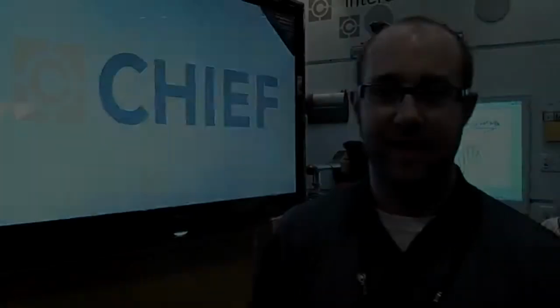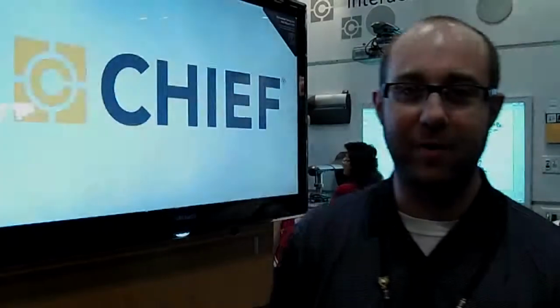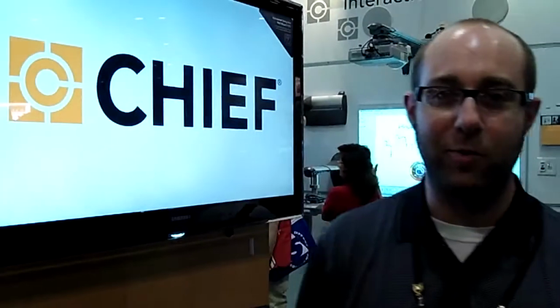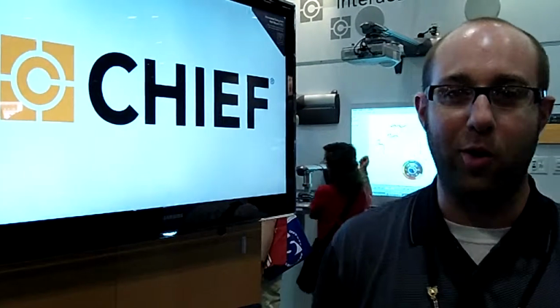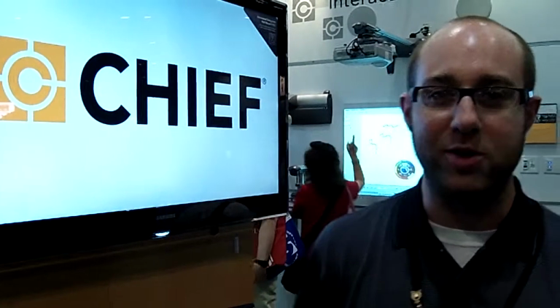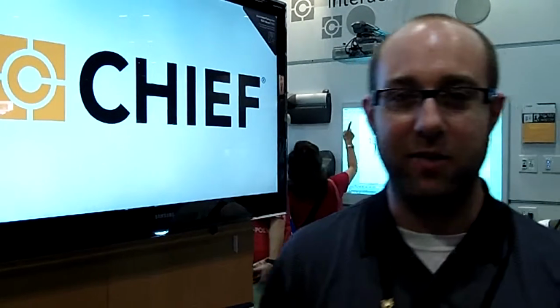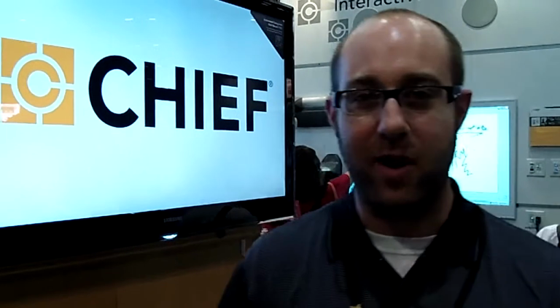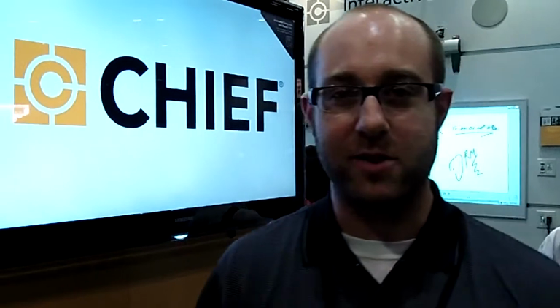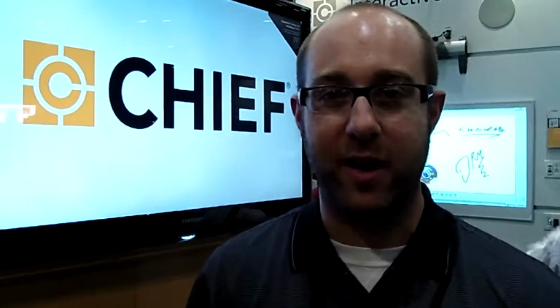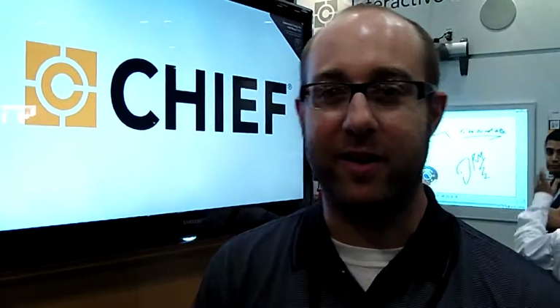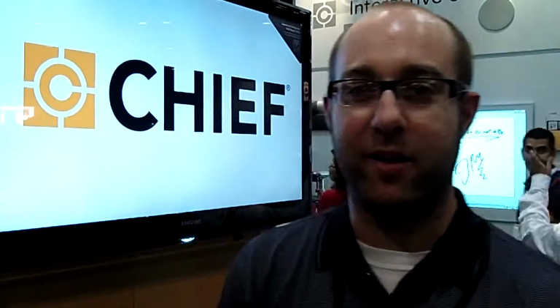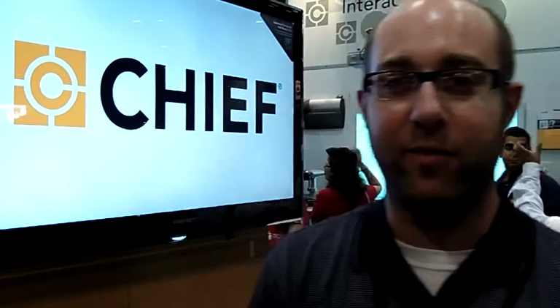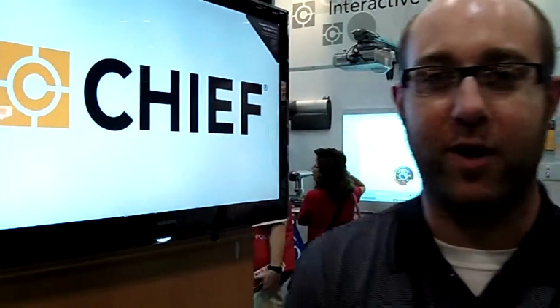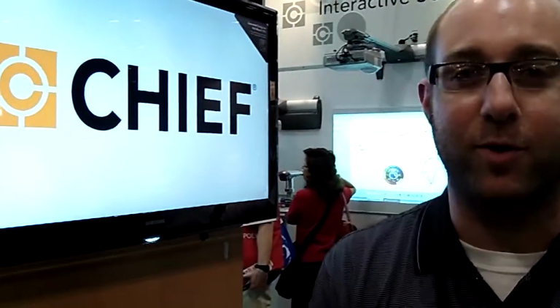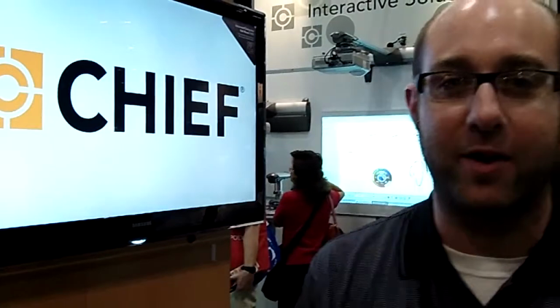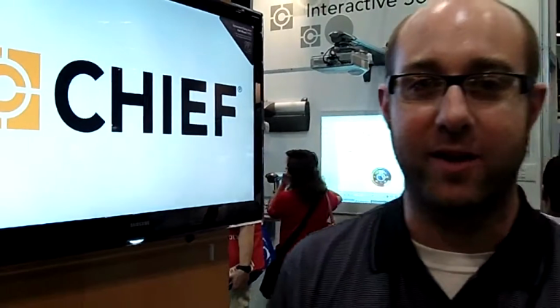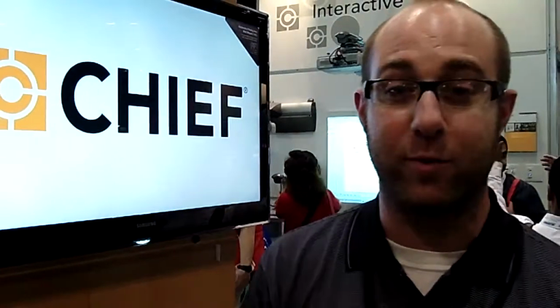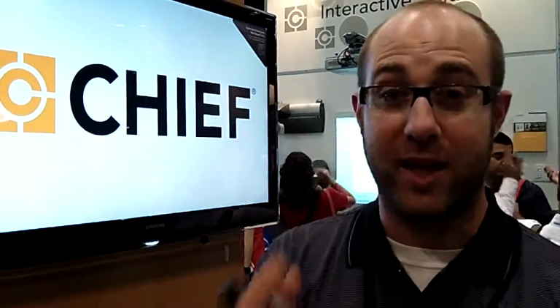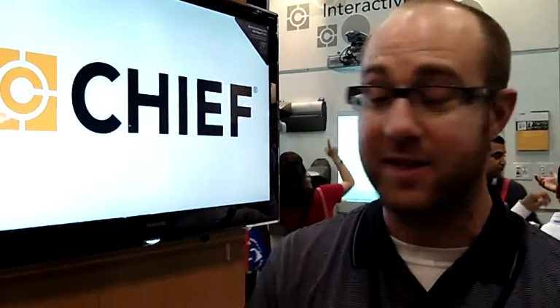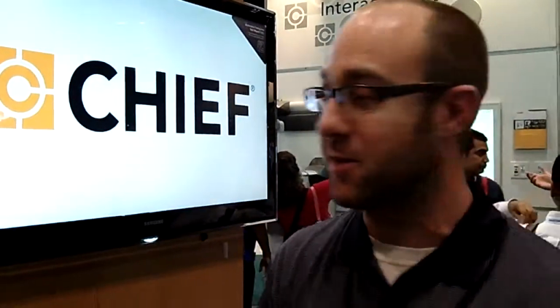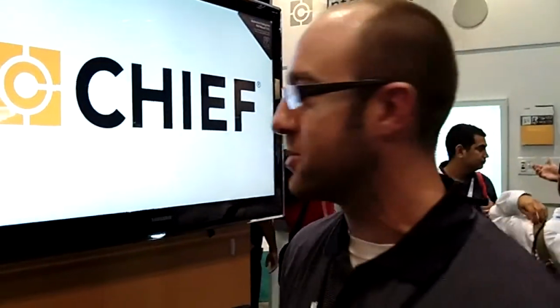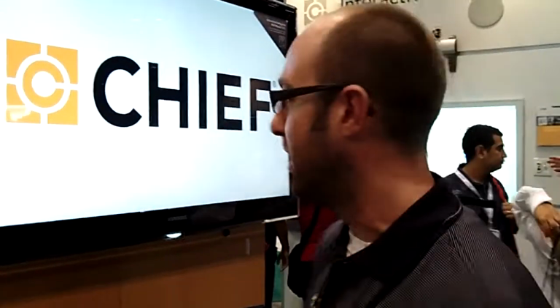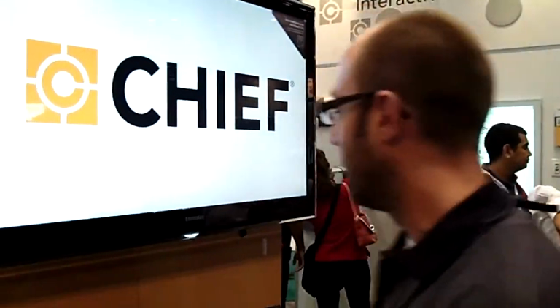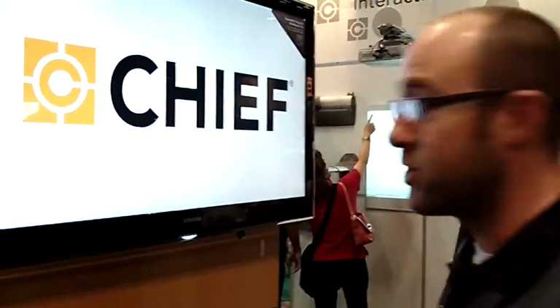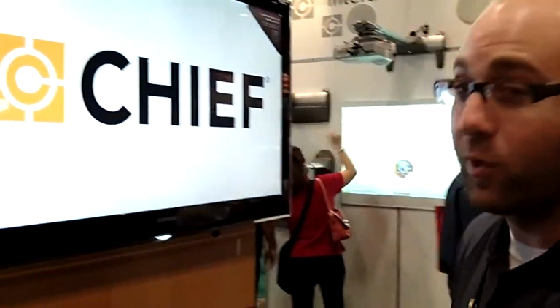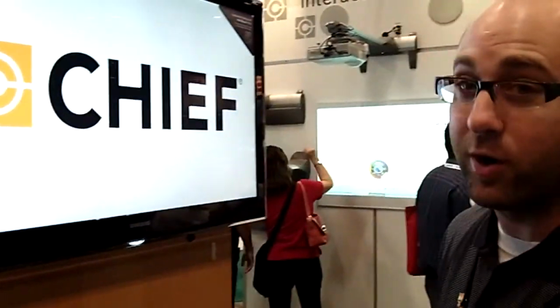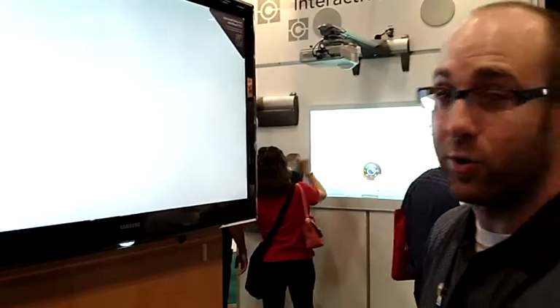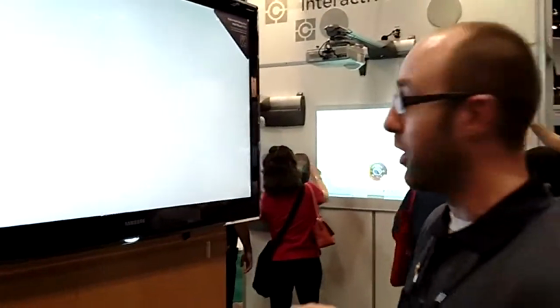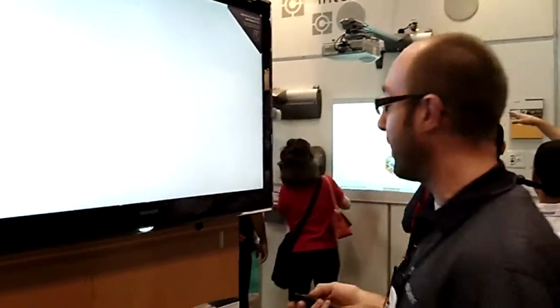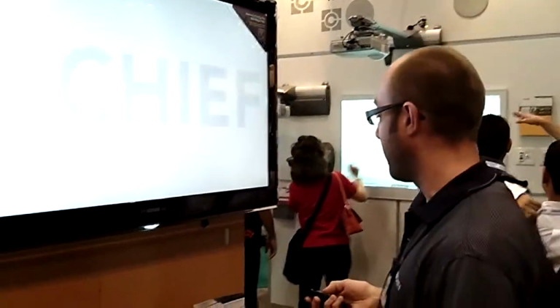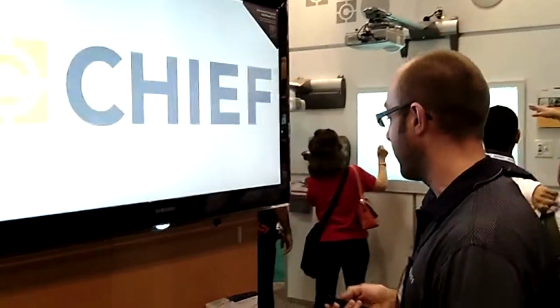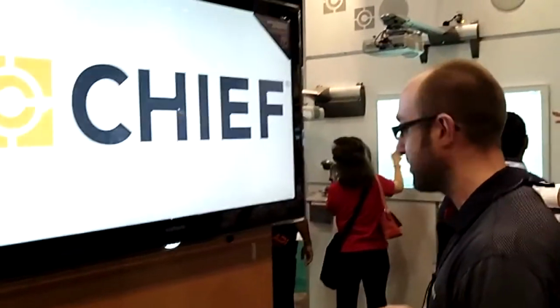Hi, I'm Nathan Boll with Chief. We're here at Infocom 2011 with JD Systems. We want to show you one of our cool new automated products.